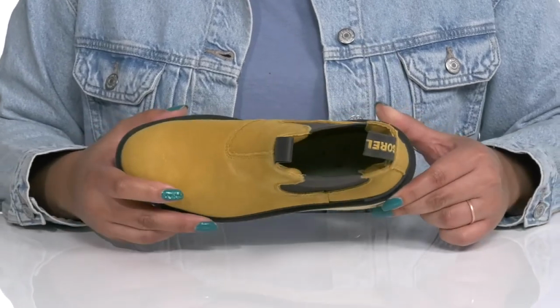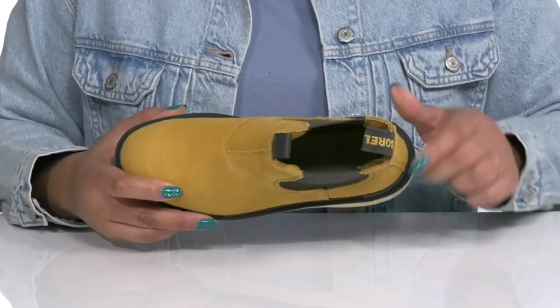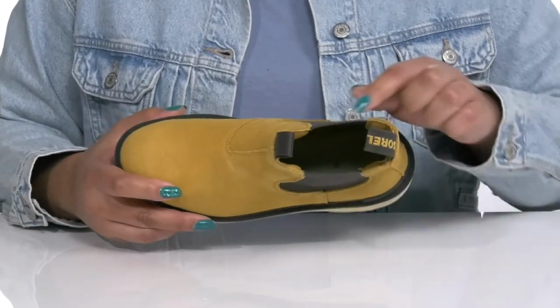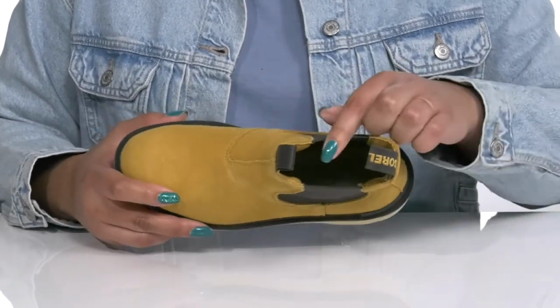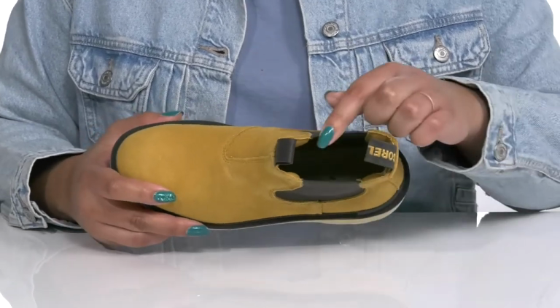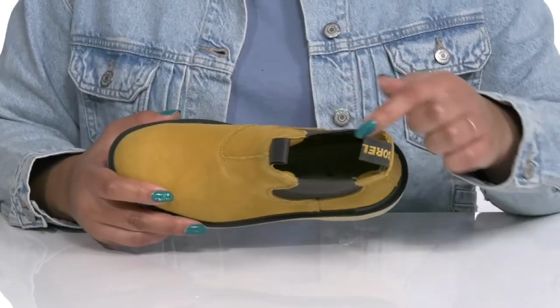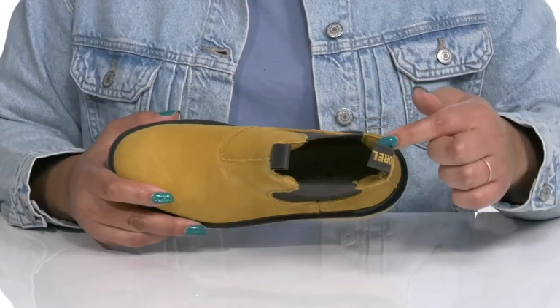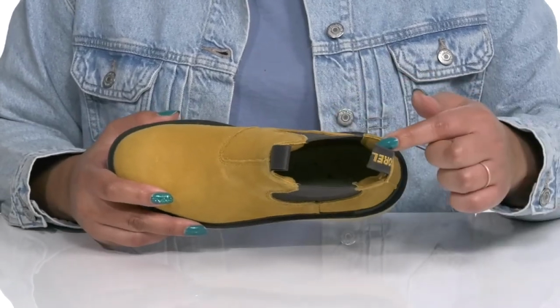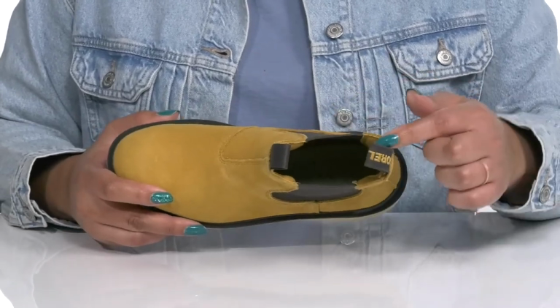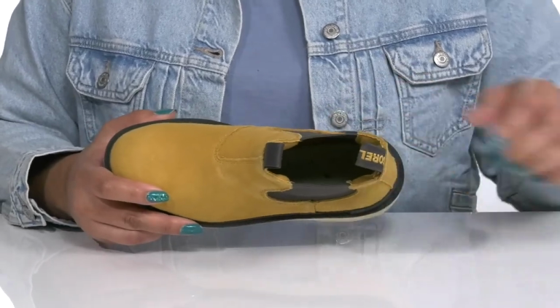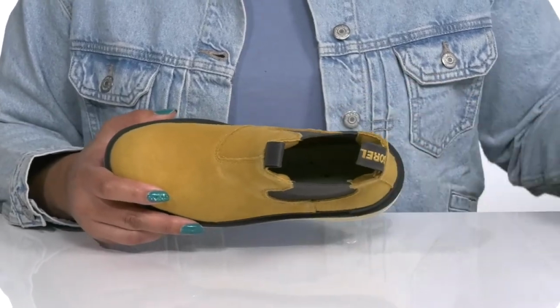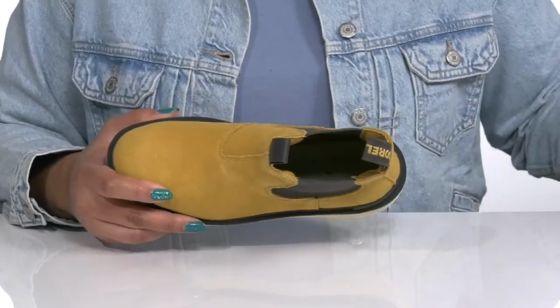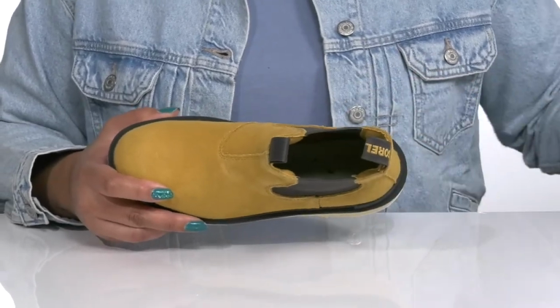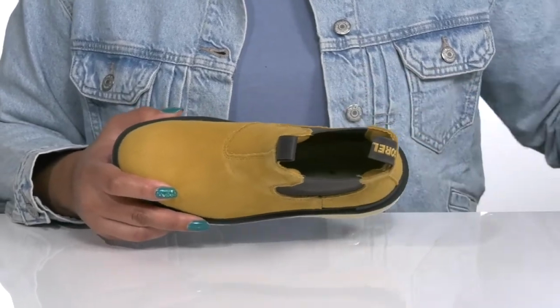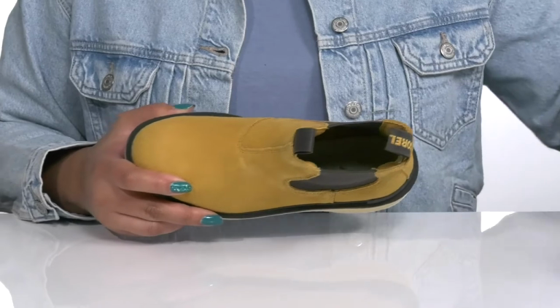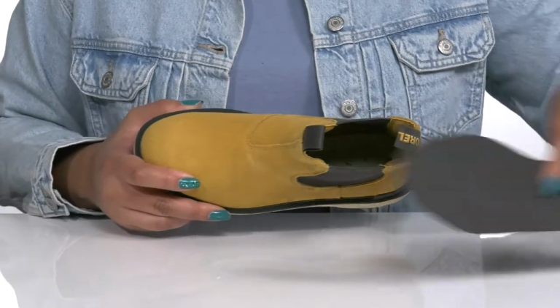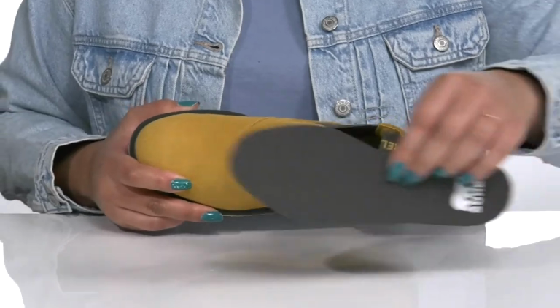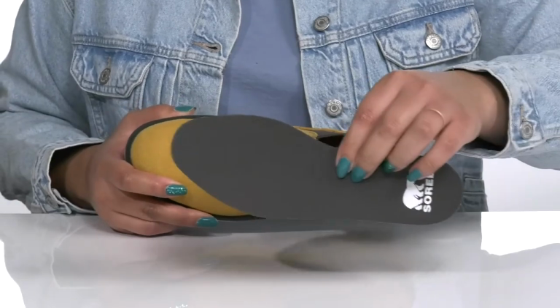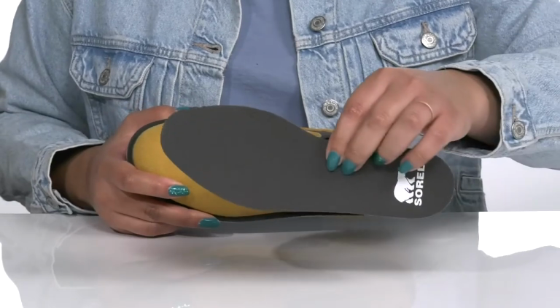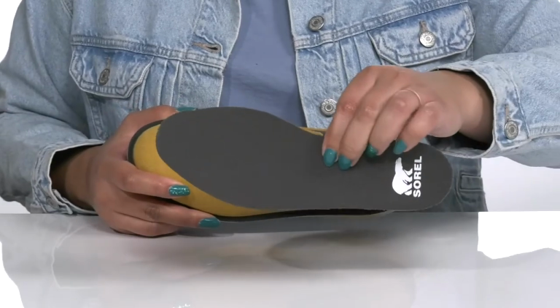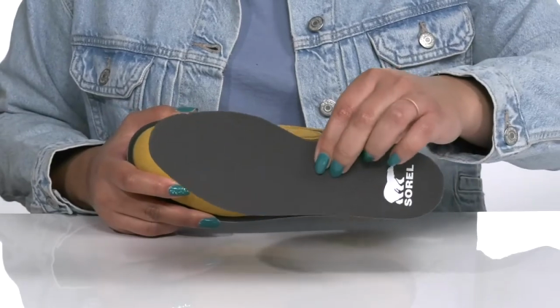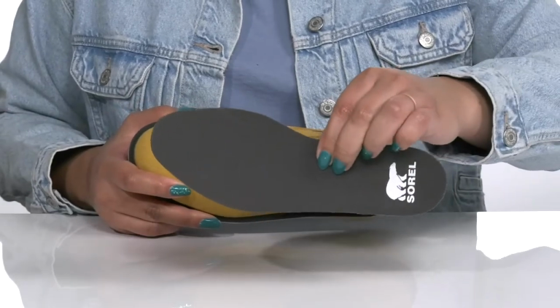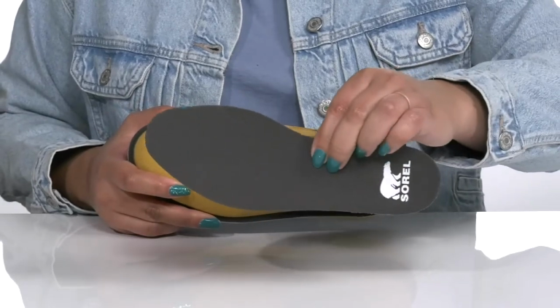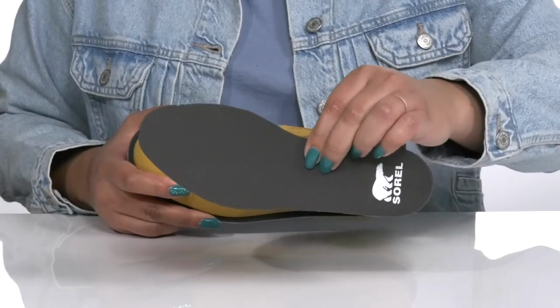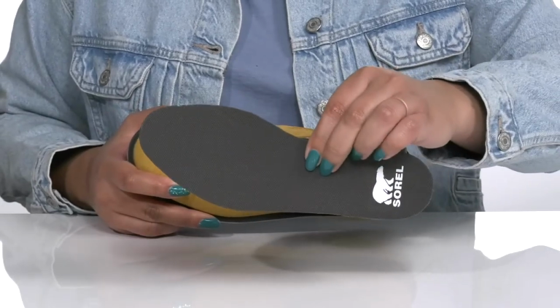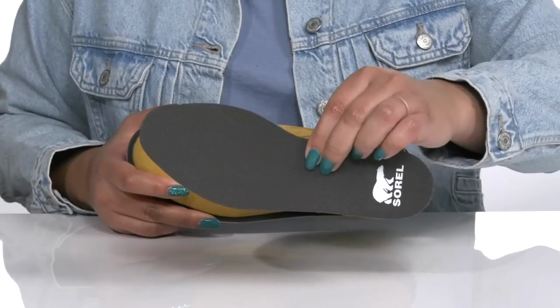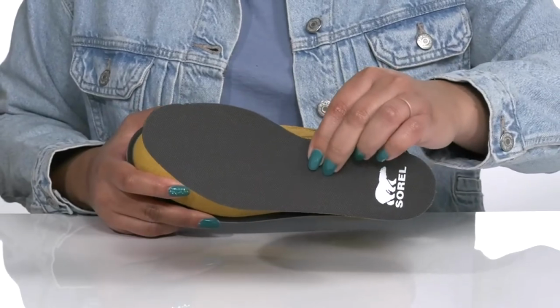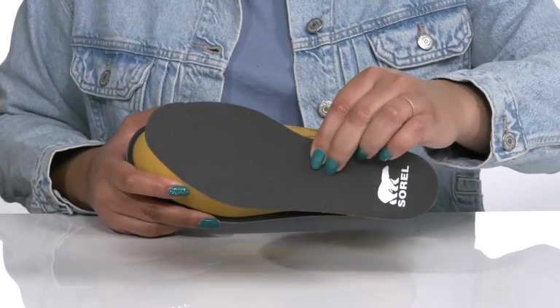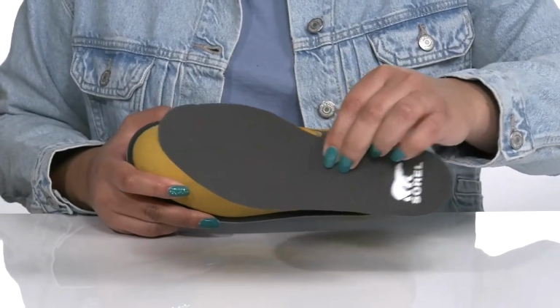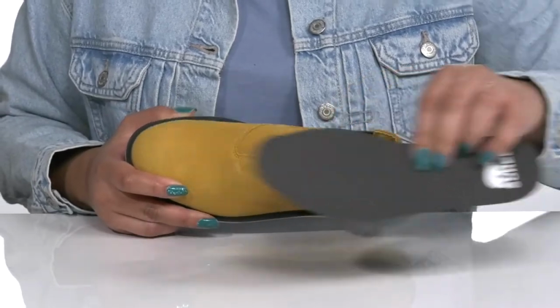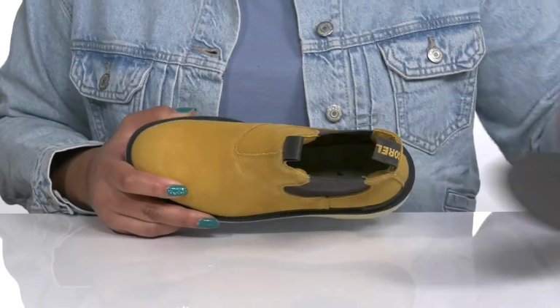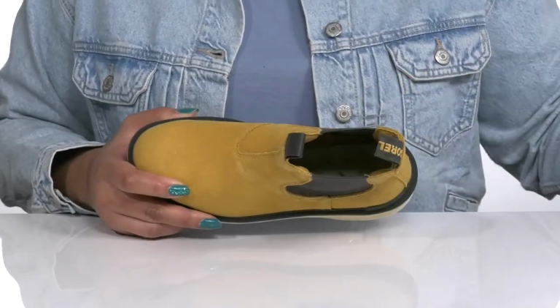Inside, there is a textile lining with a removable footbed that is cushioned to keep you comfortable all day.